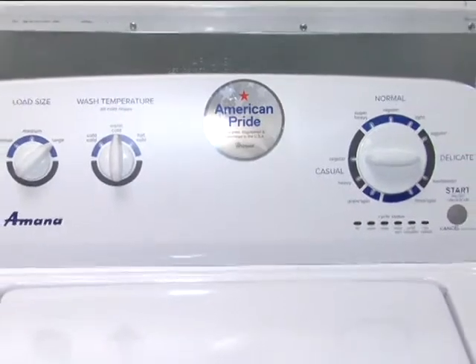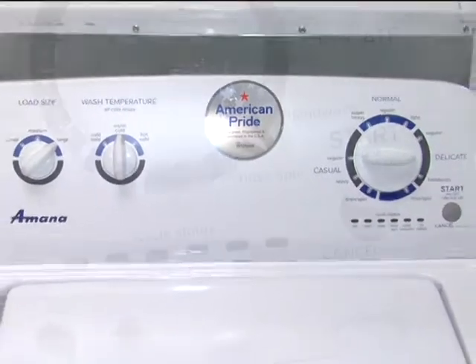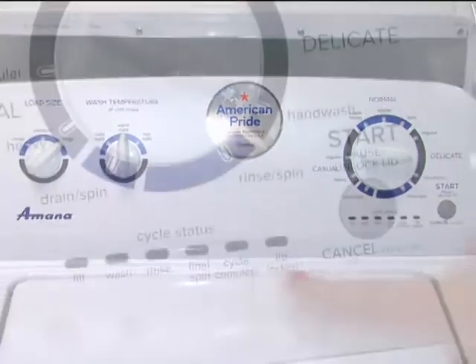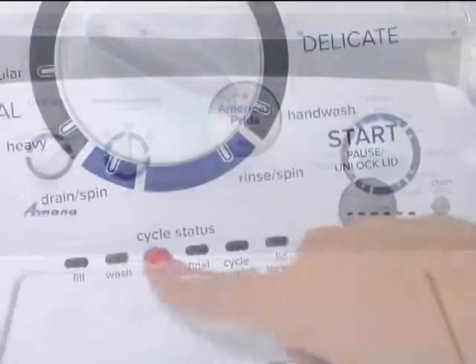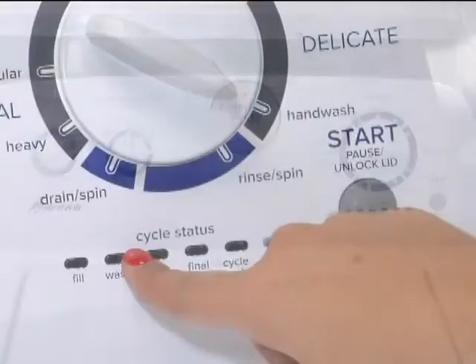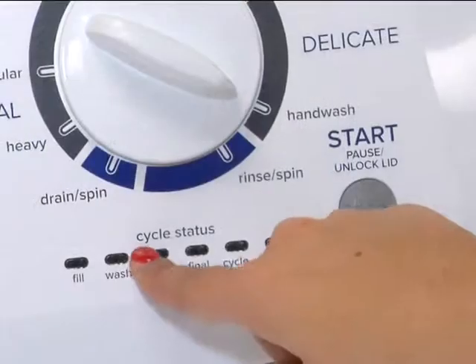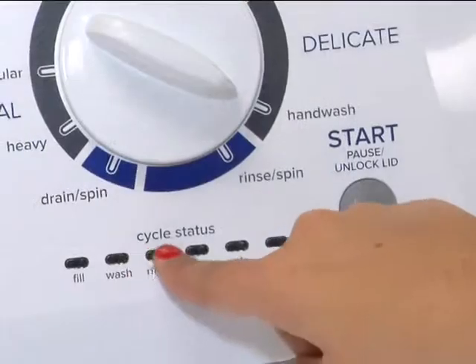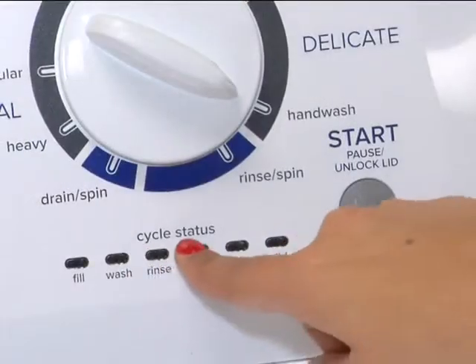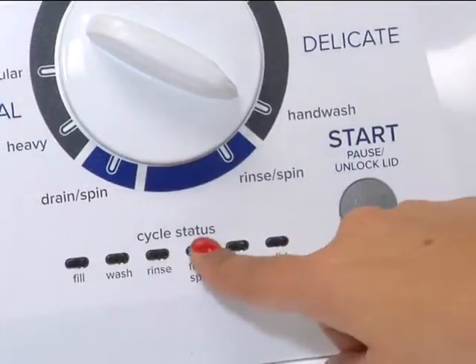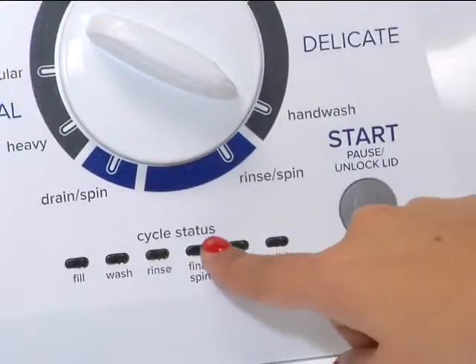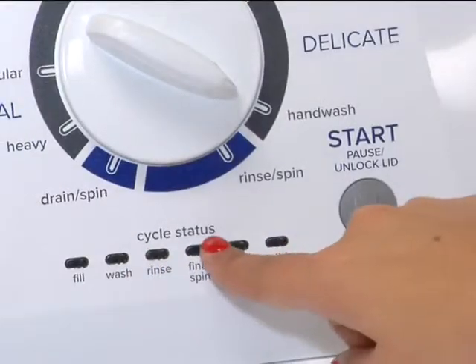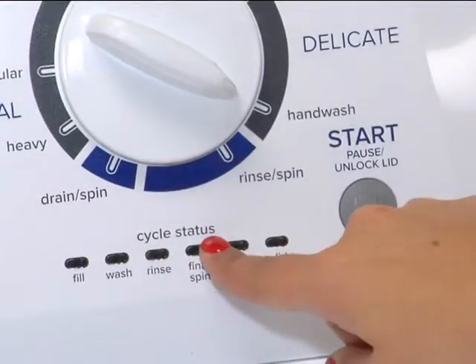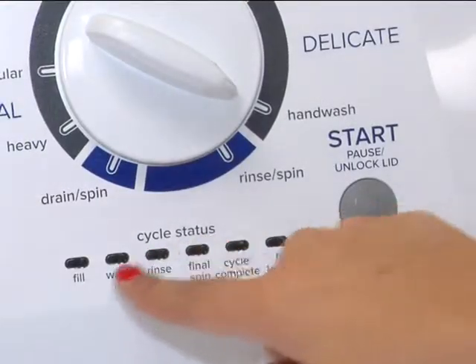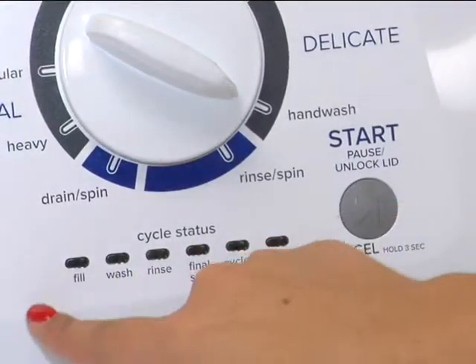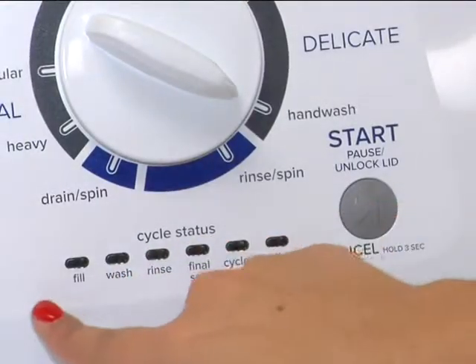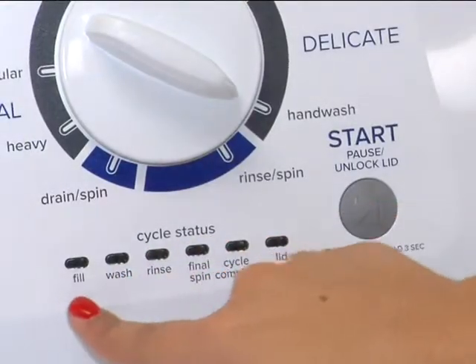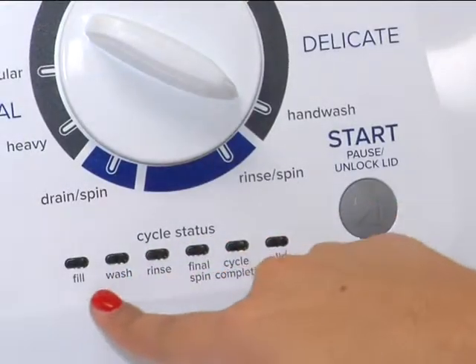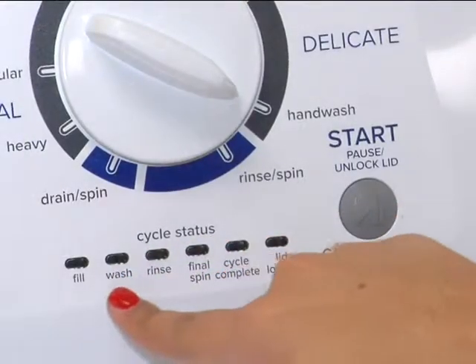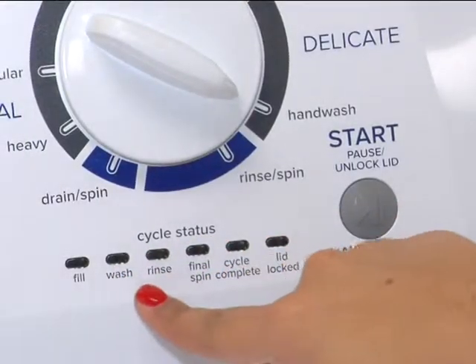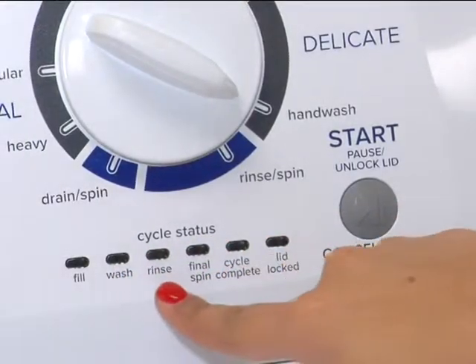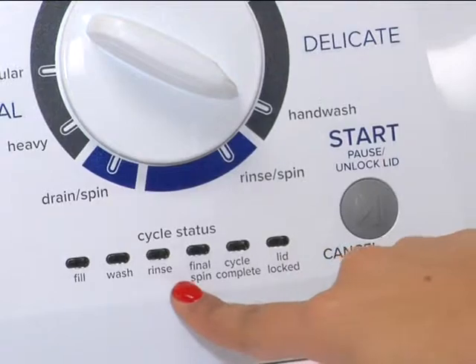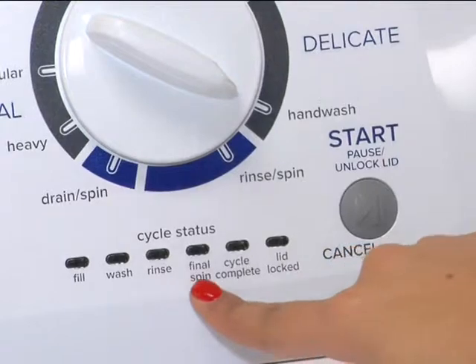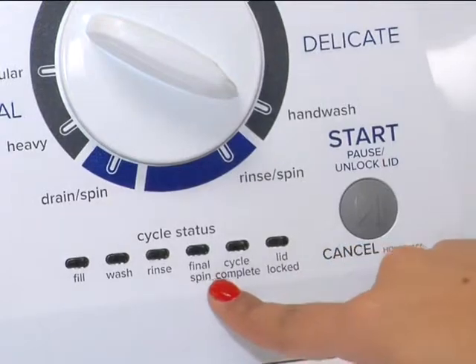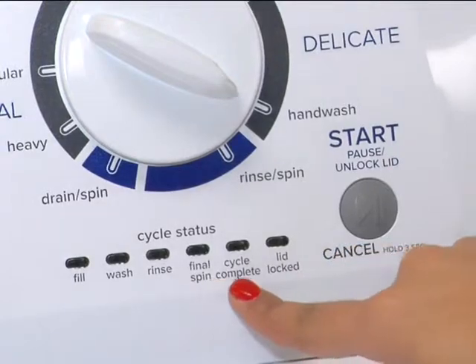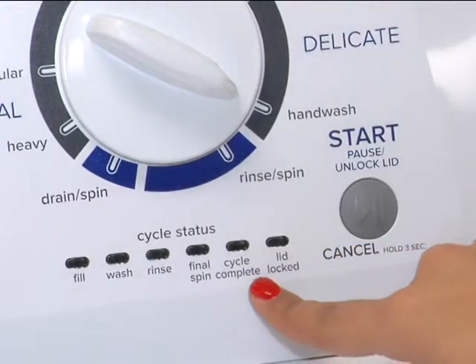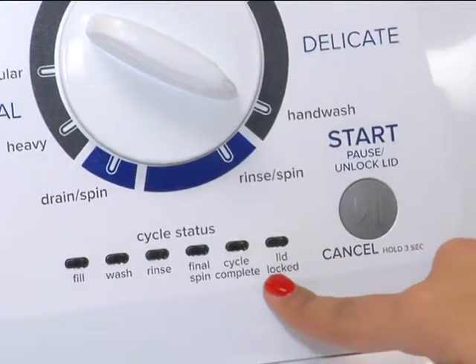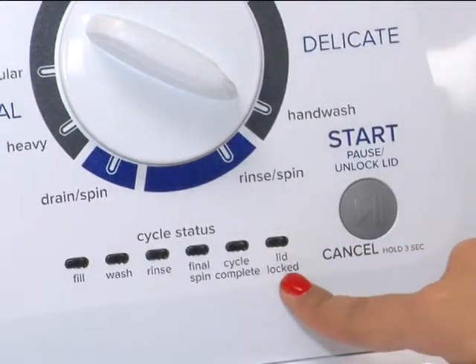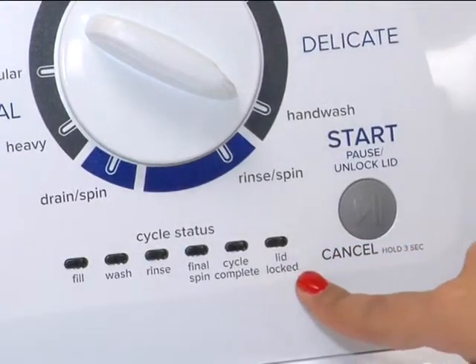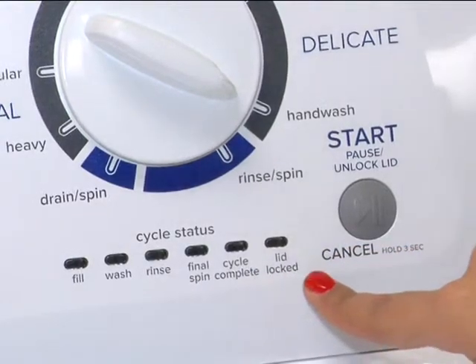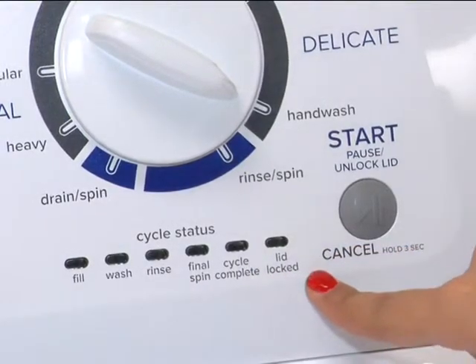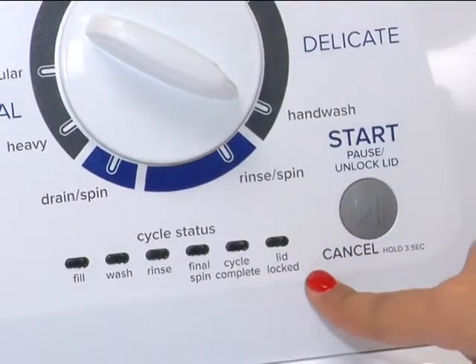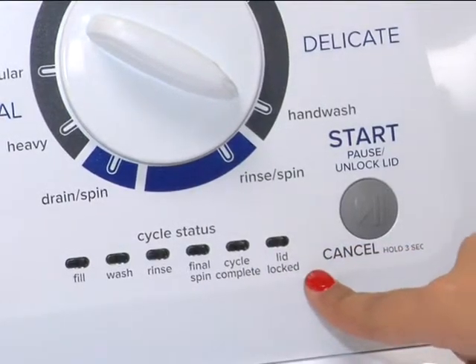This washer also has a cycle status bar with indicator lights so you can easily see where your load is in the cleaning process.